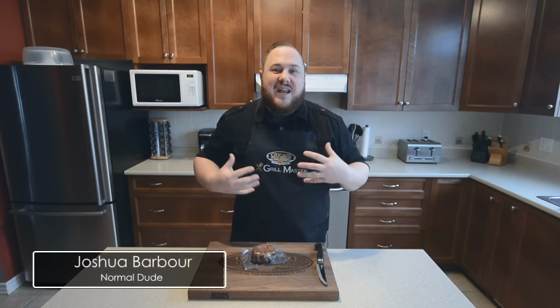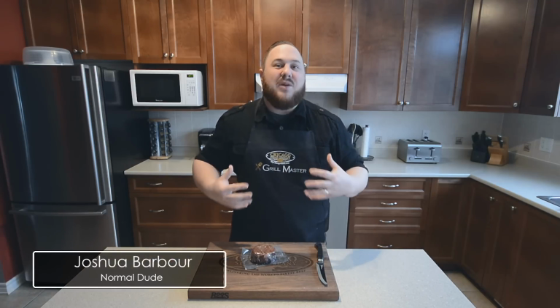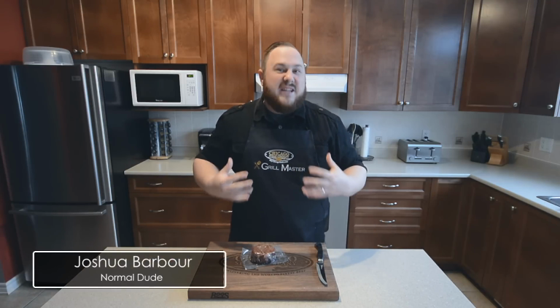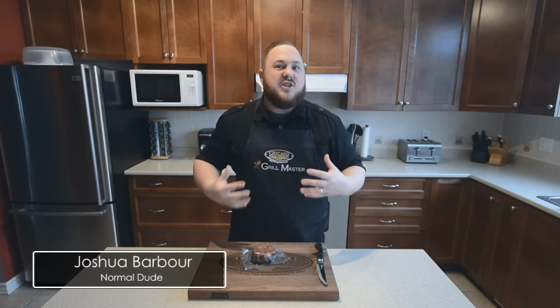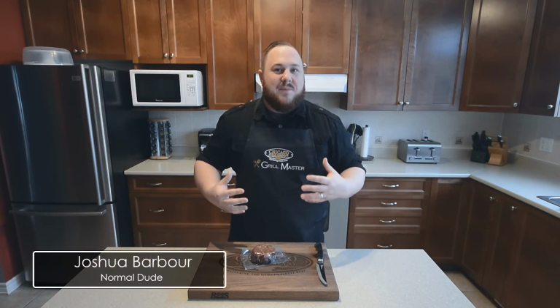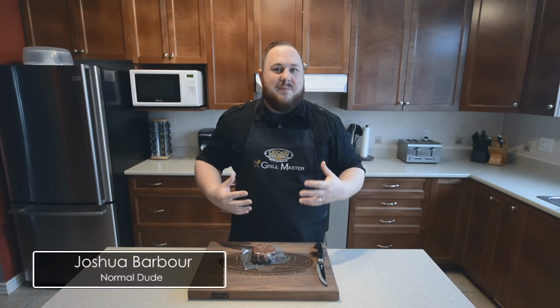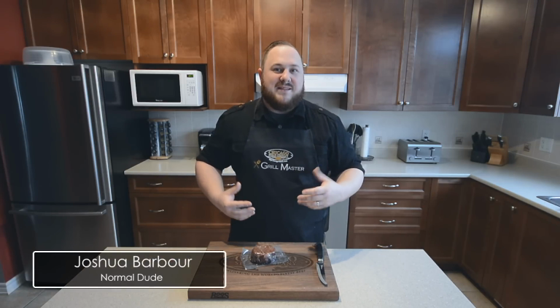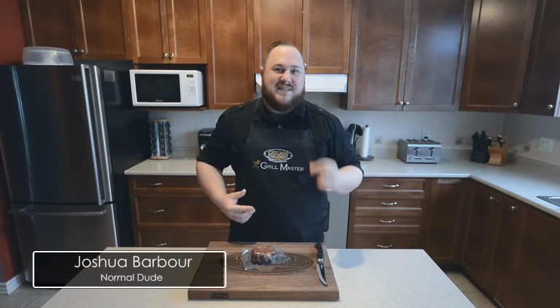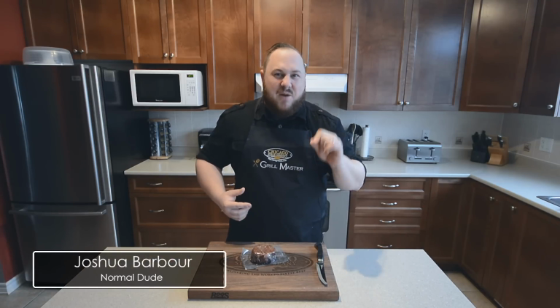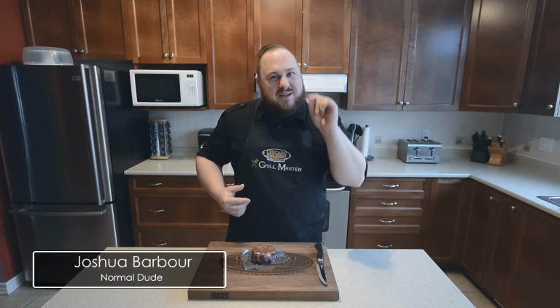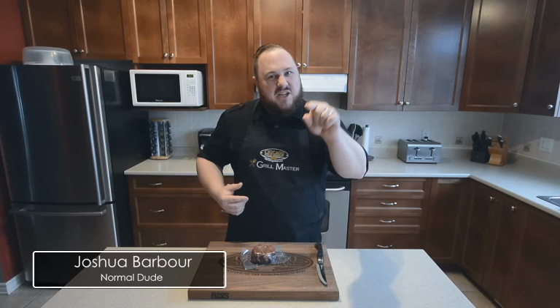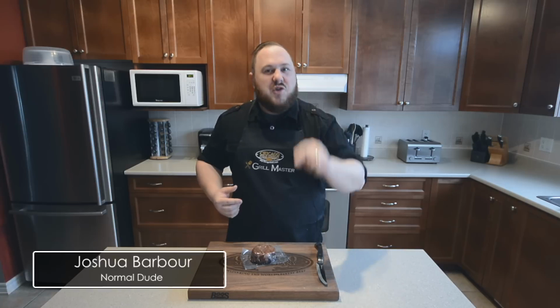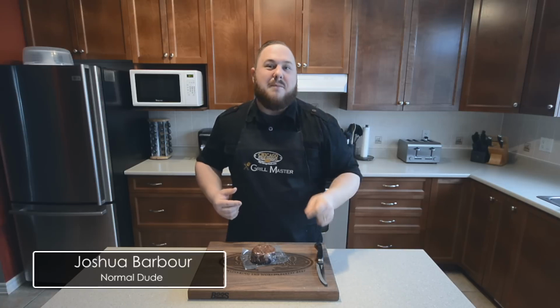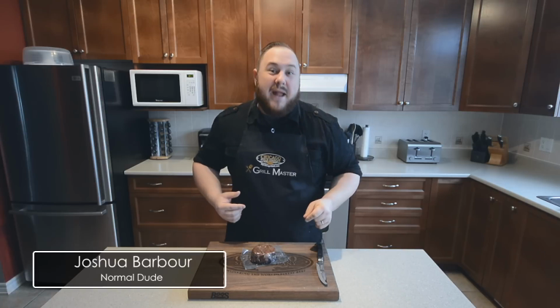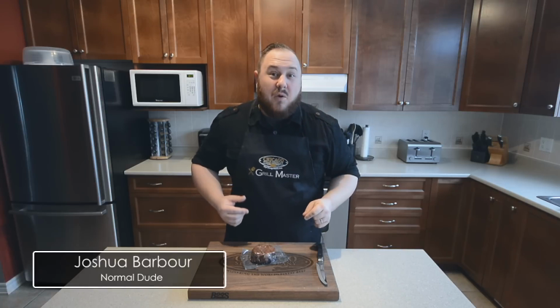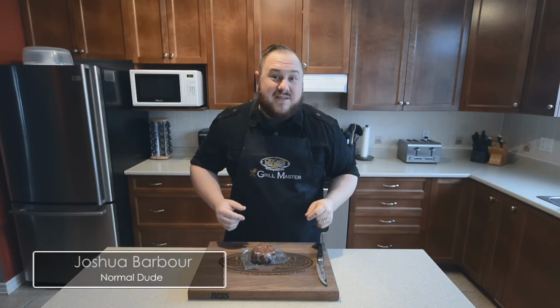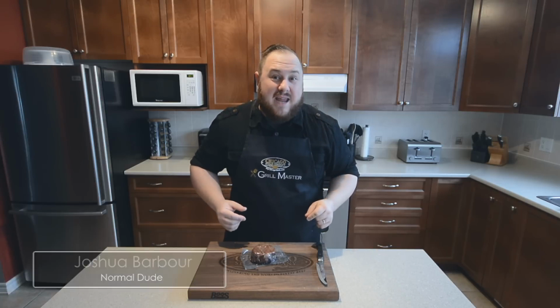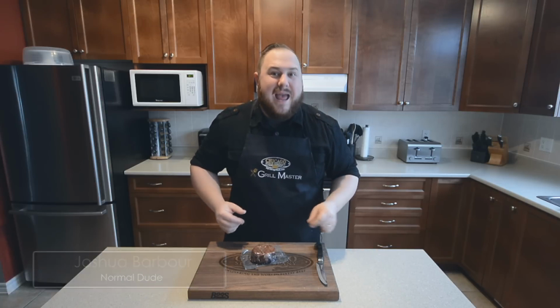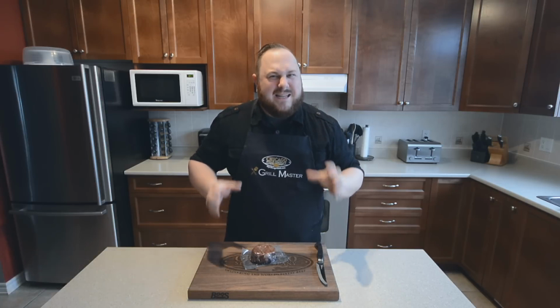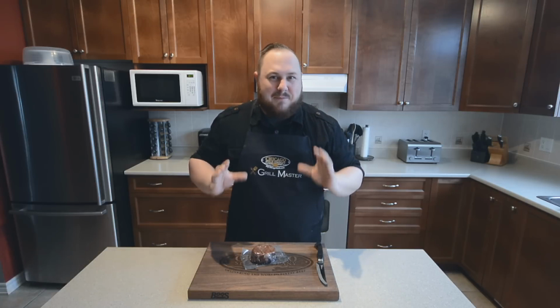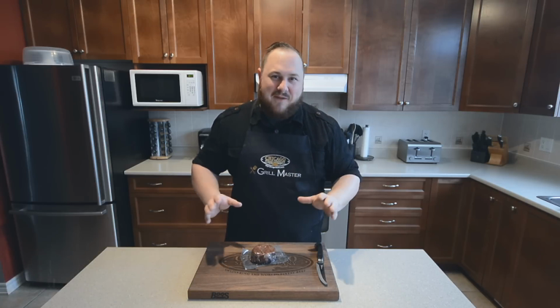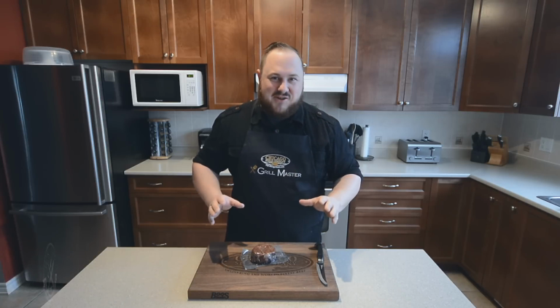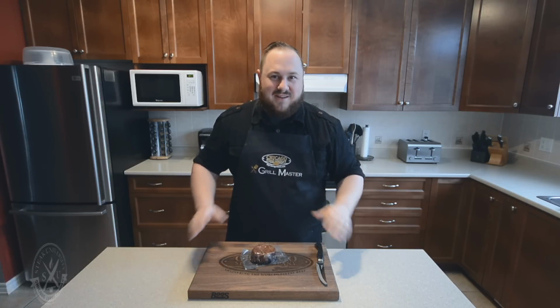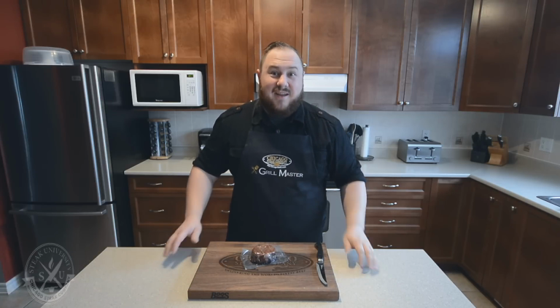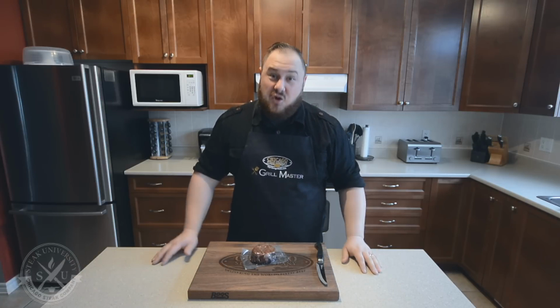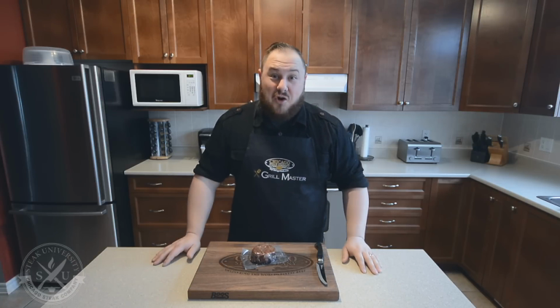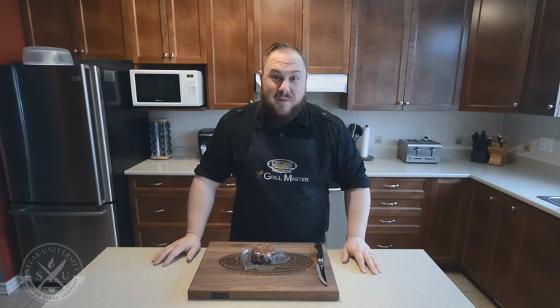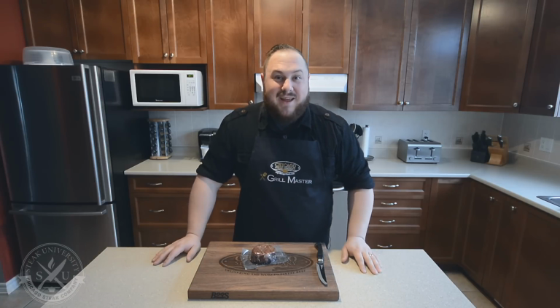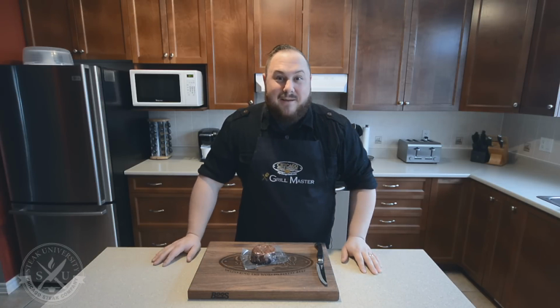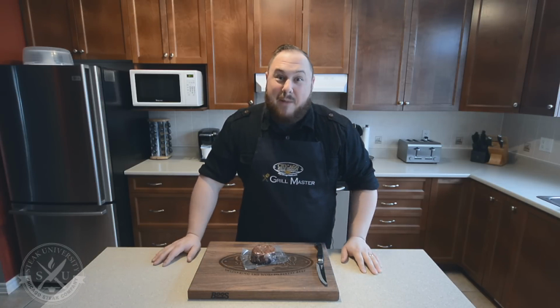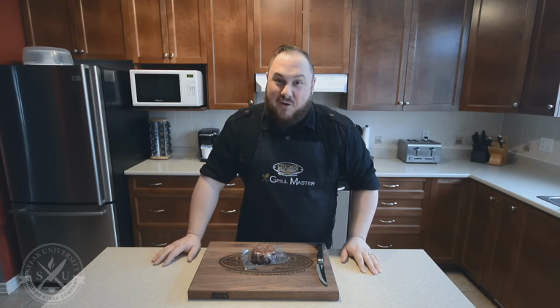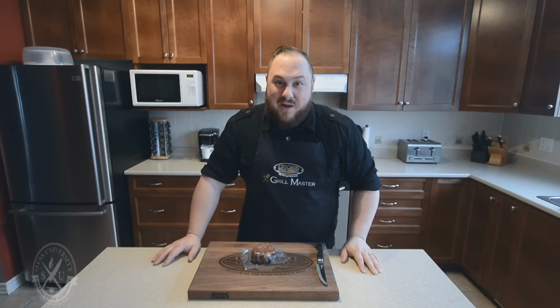Today we're going to teach you something amazing: how to microwave a steak to perfection. You heard me — microwave.